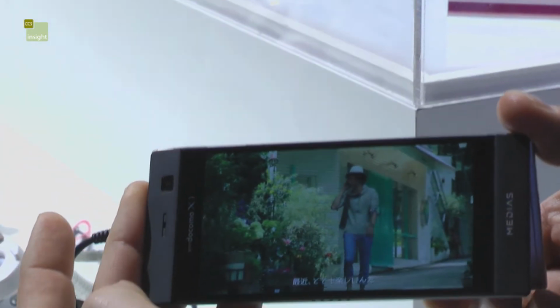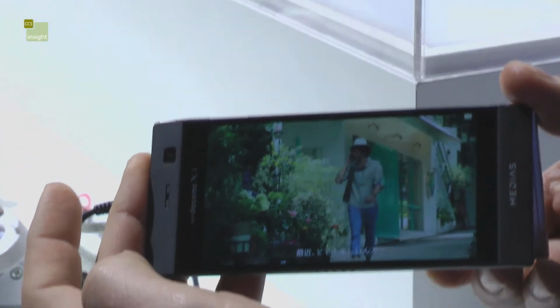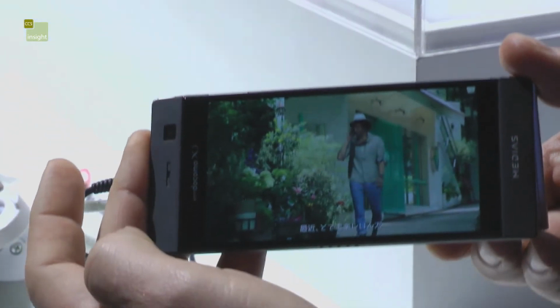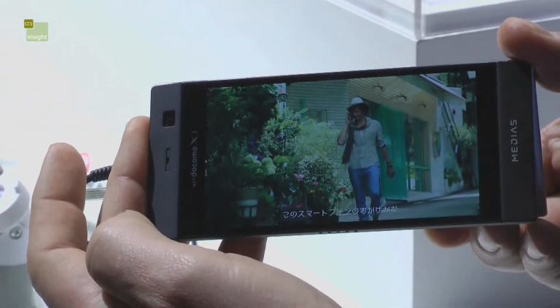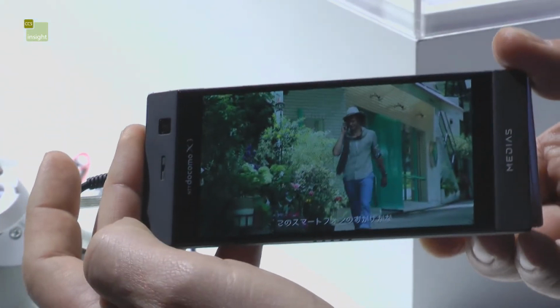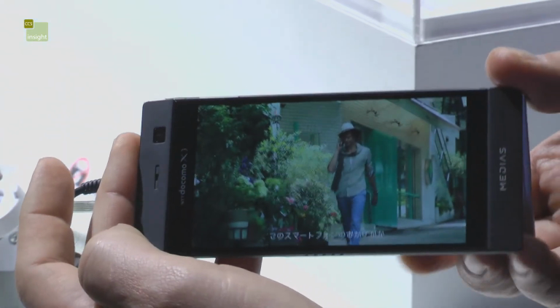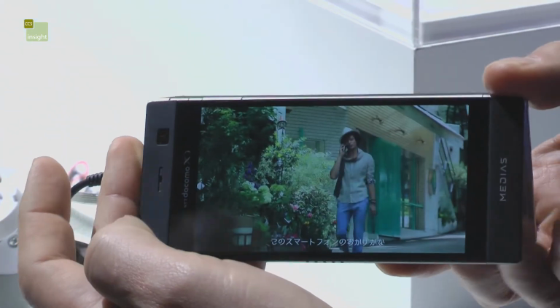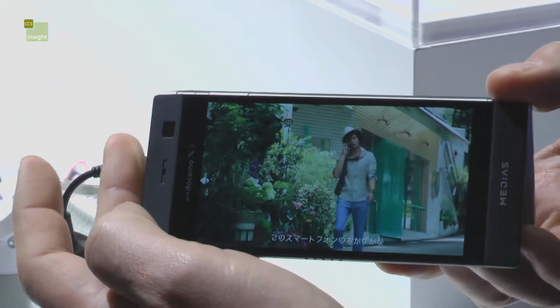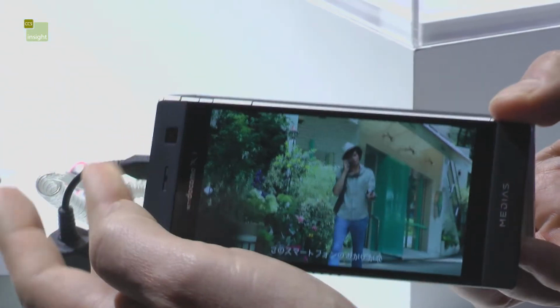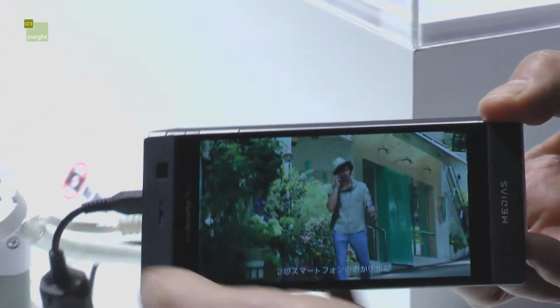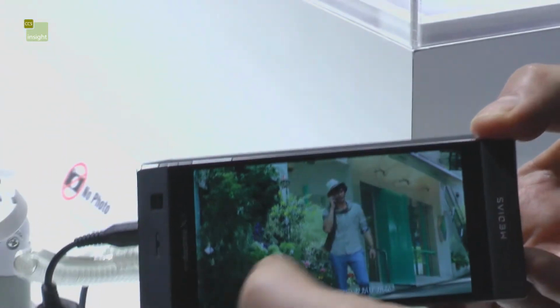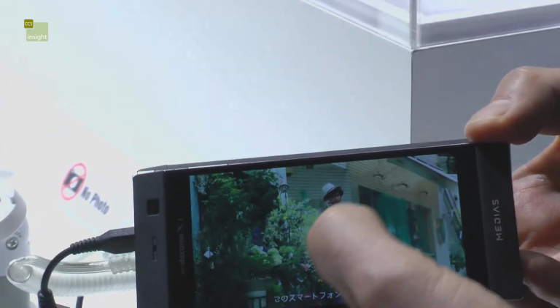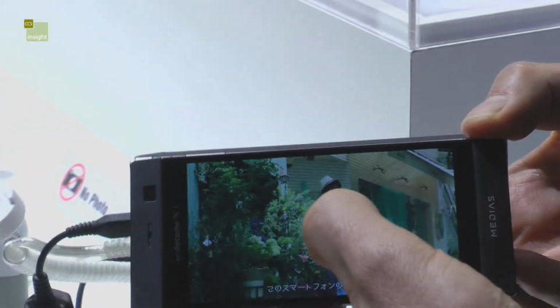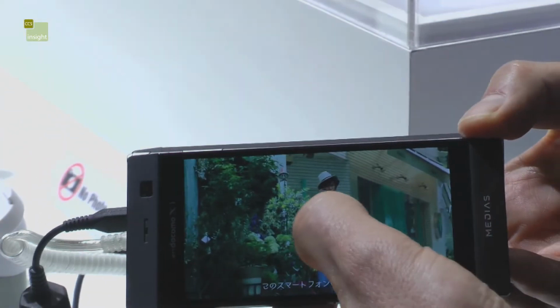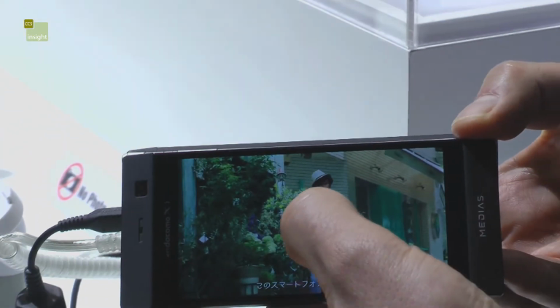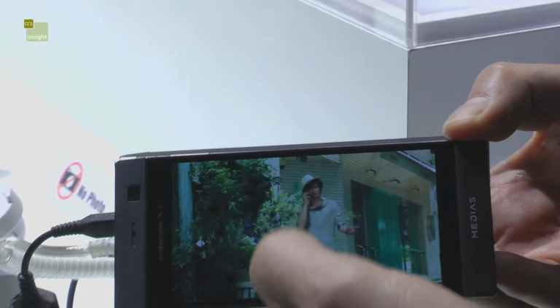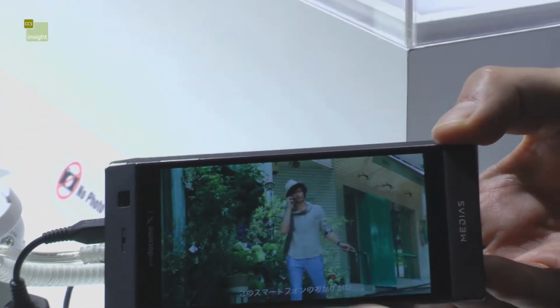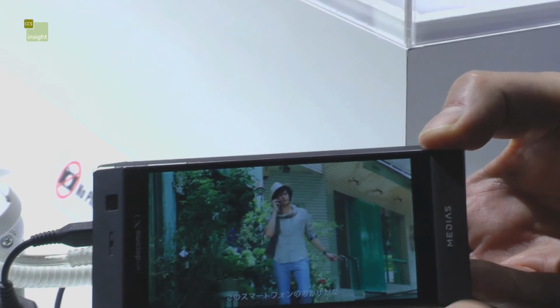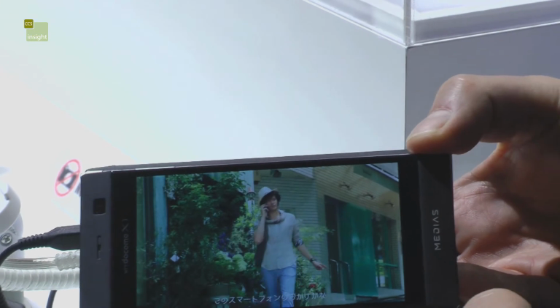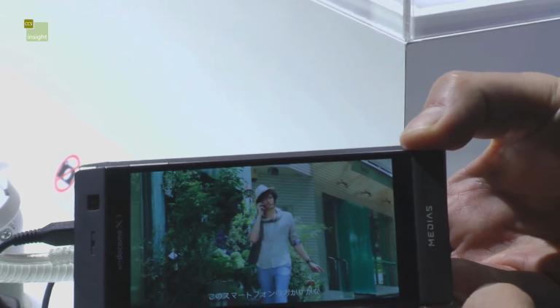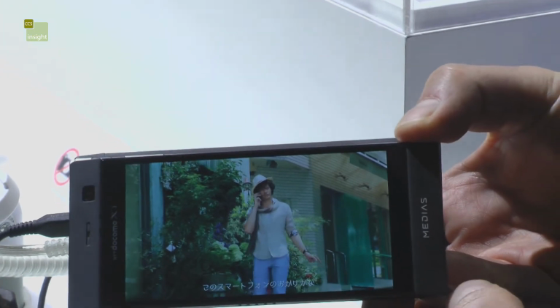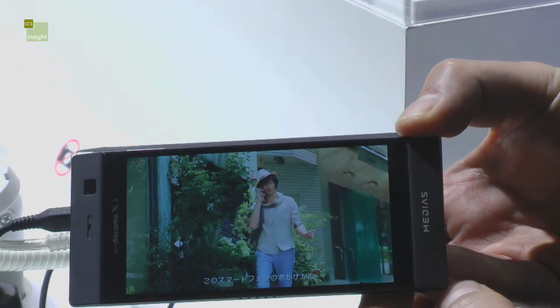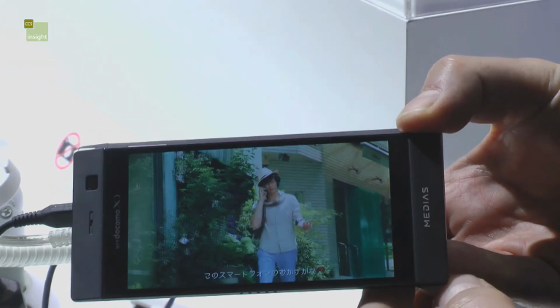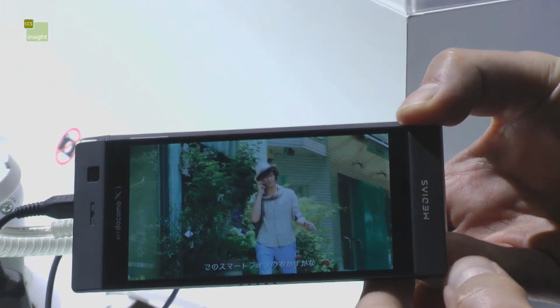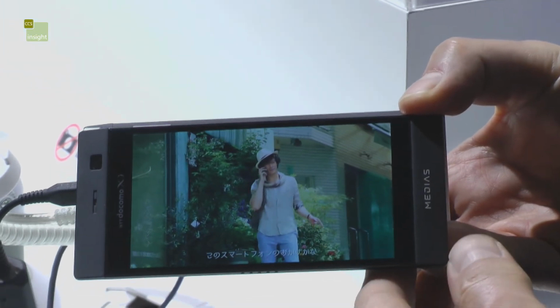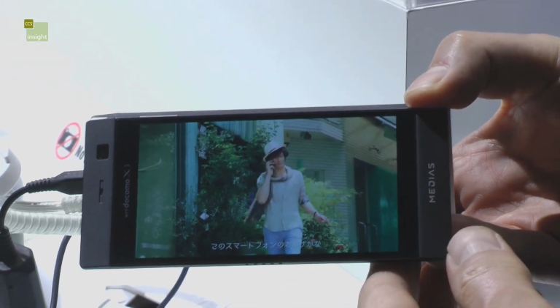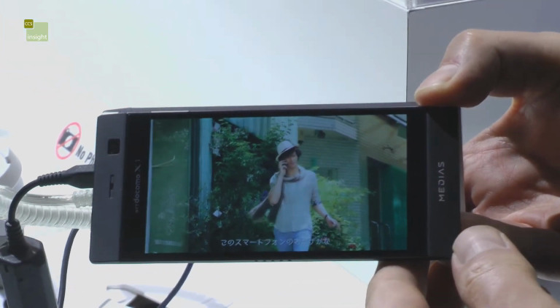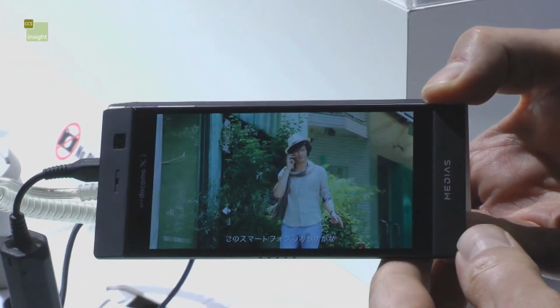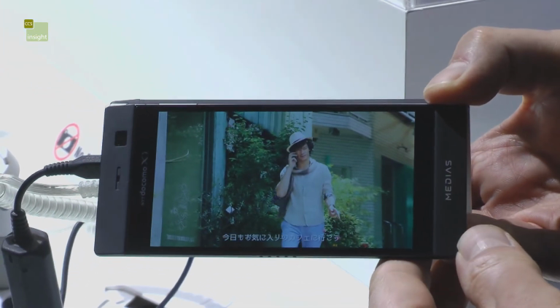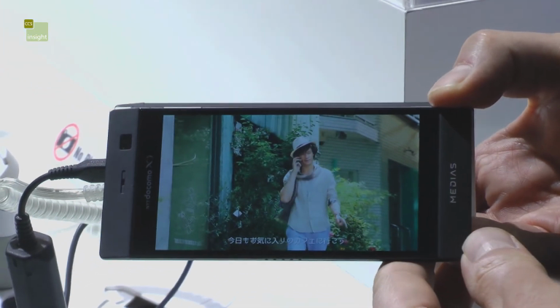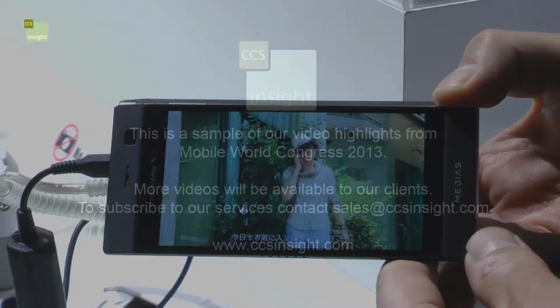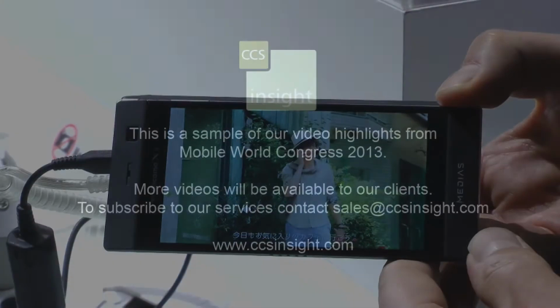That's the NEC MEDIA SW, which is shipping in Japan at the end of April this year.